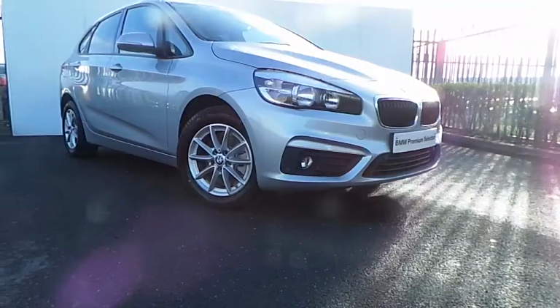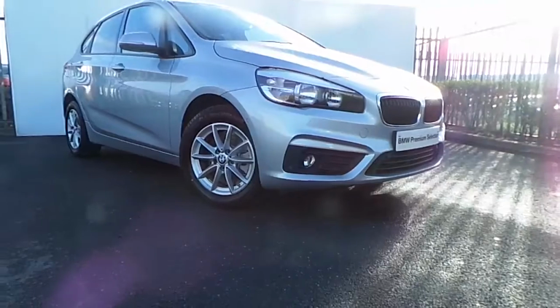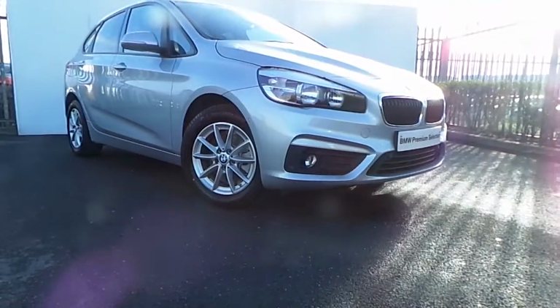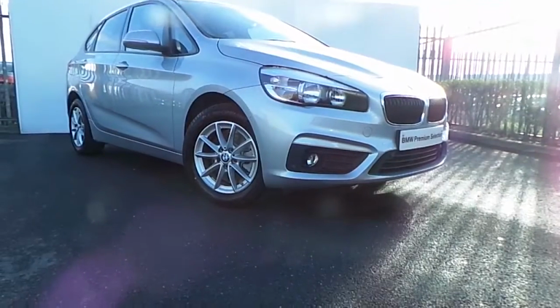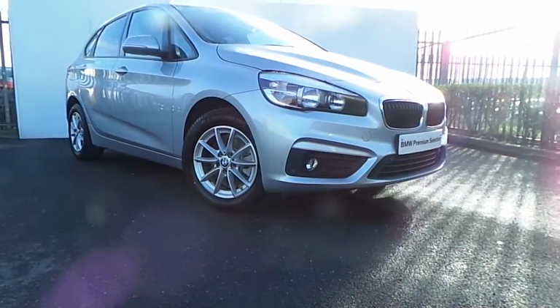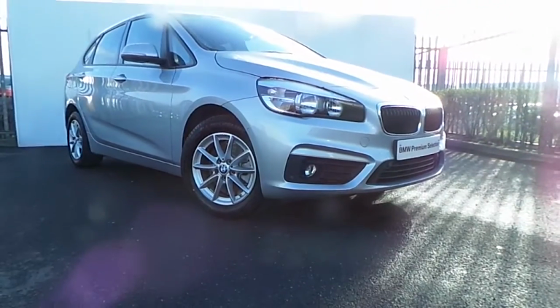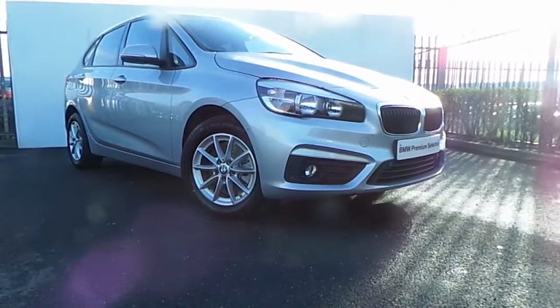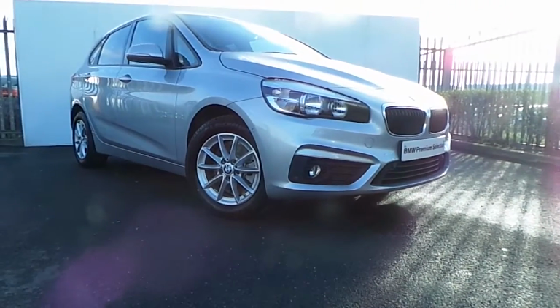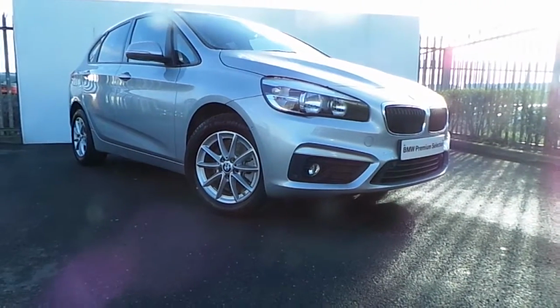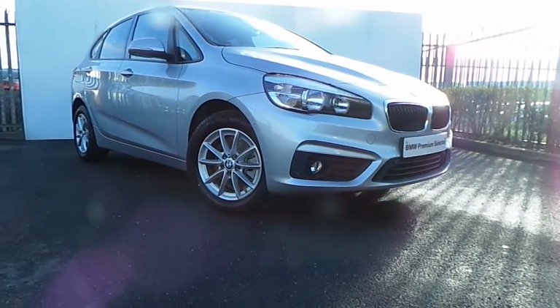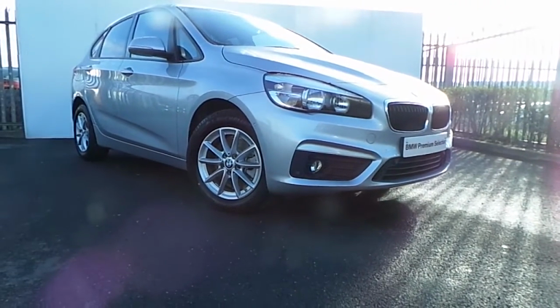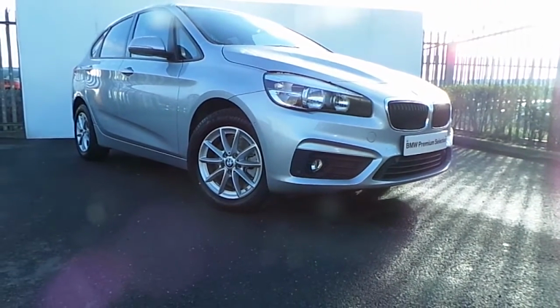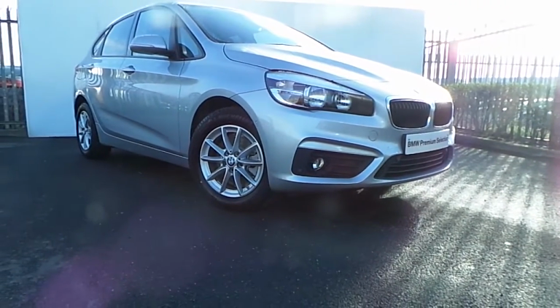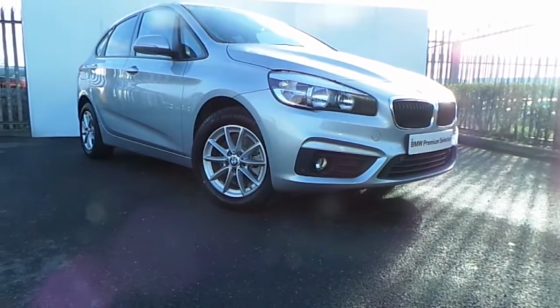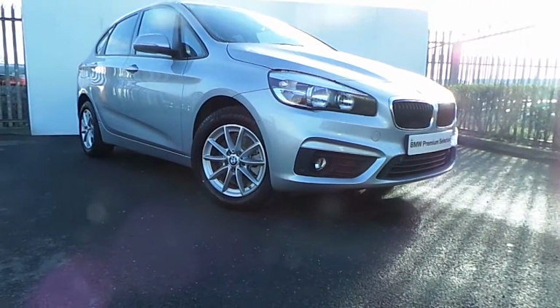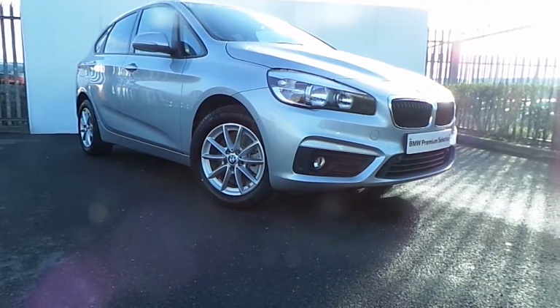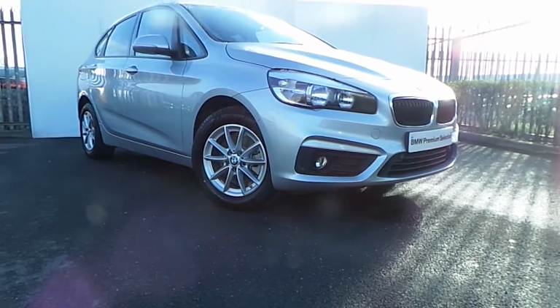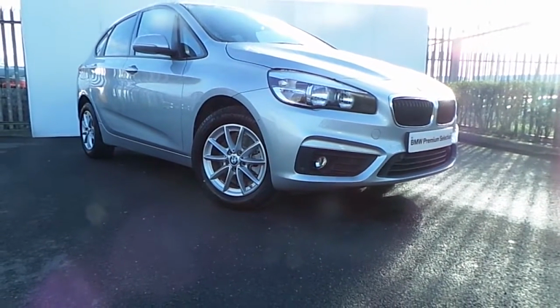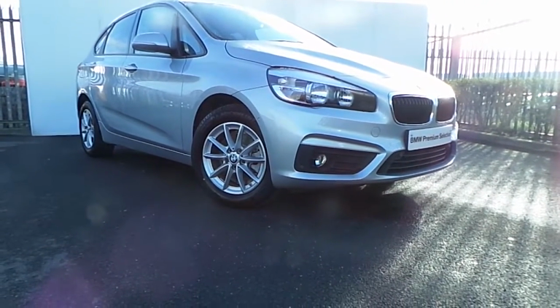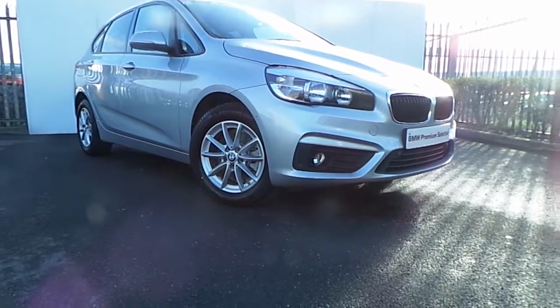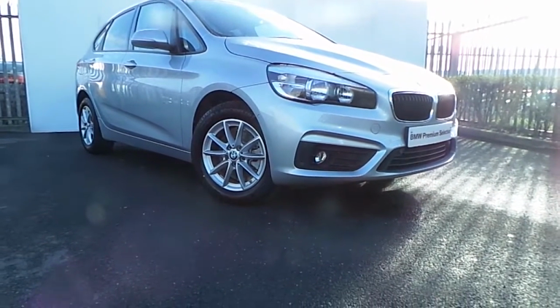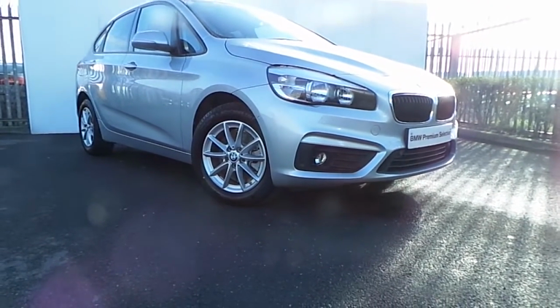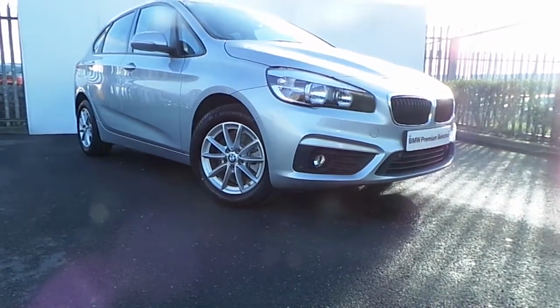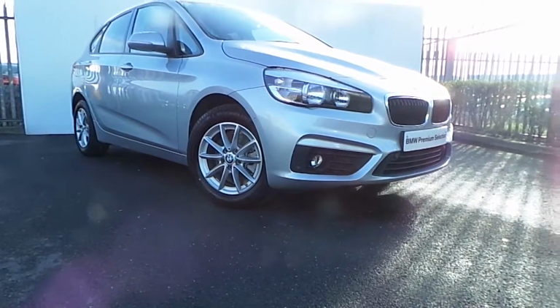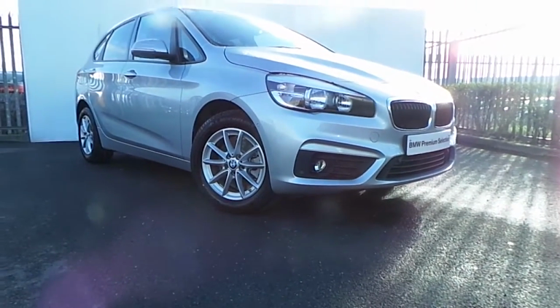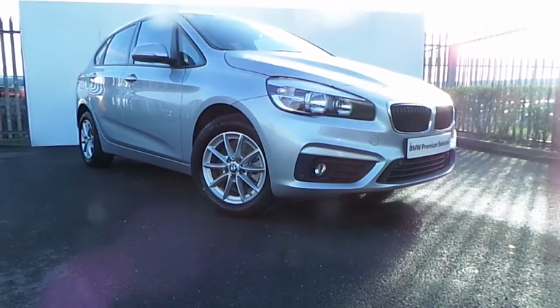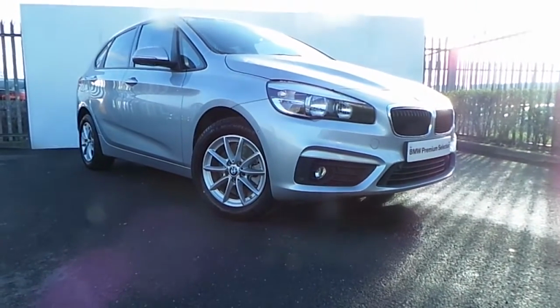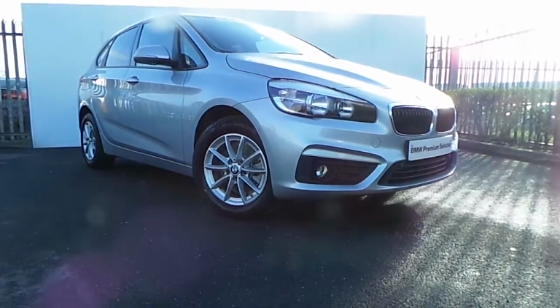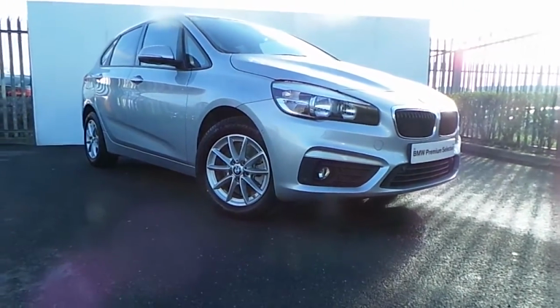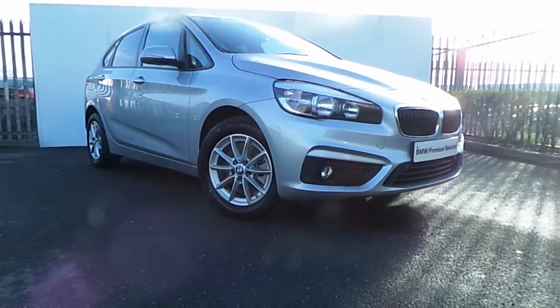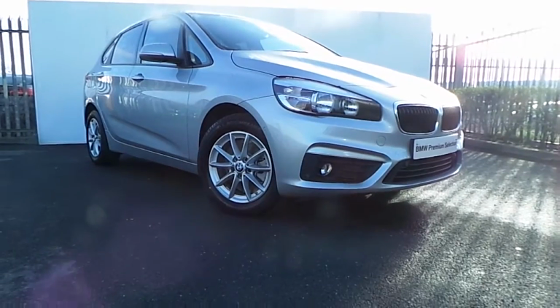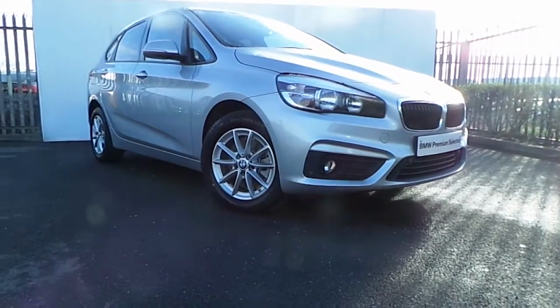Hi, Alex here from Joe Duffy, presenting a new addition to our BMW Premium Selection.